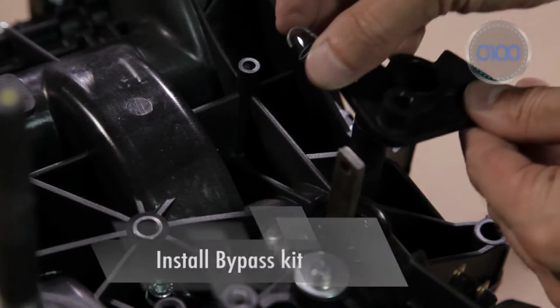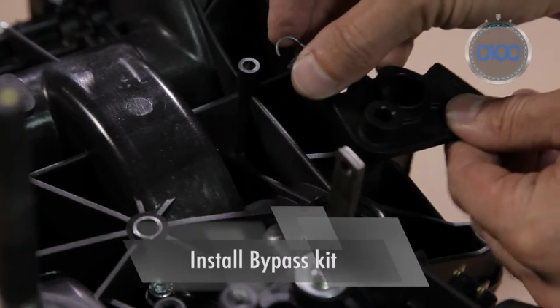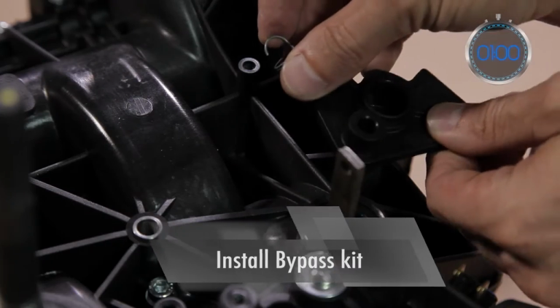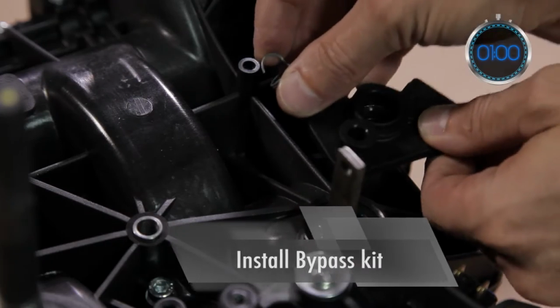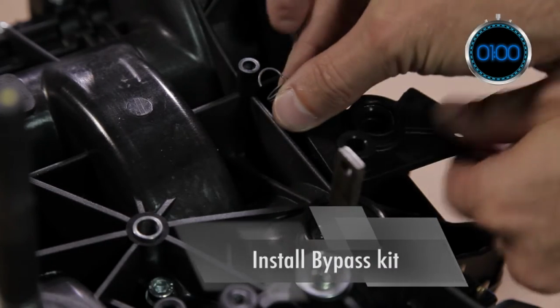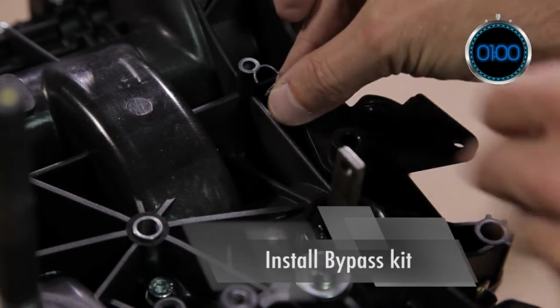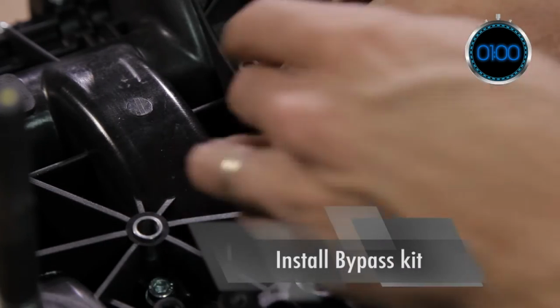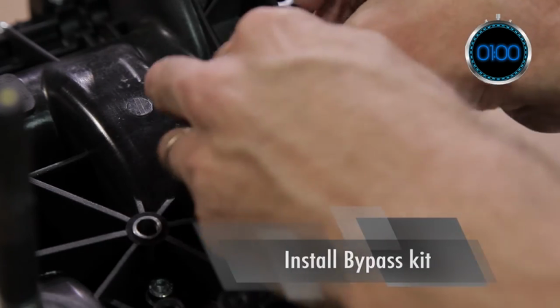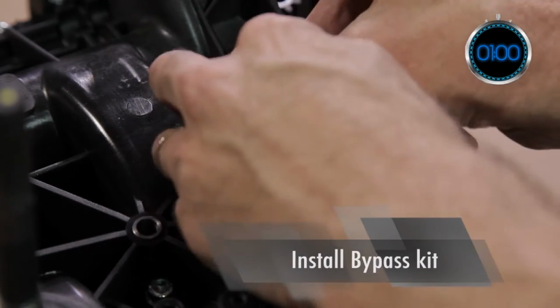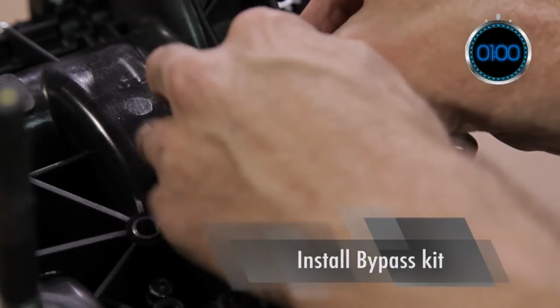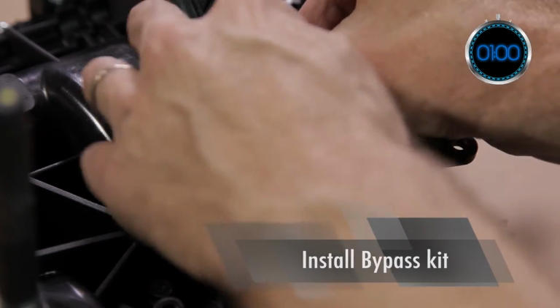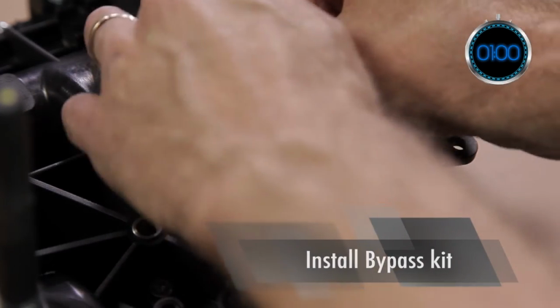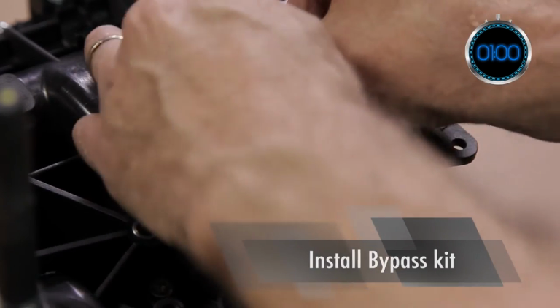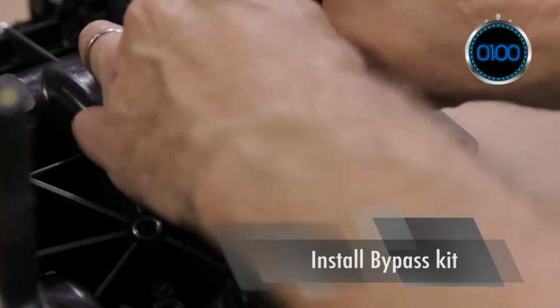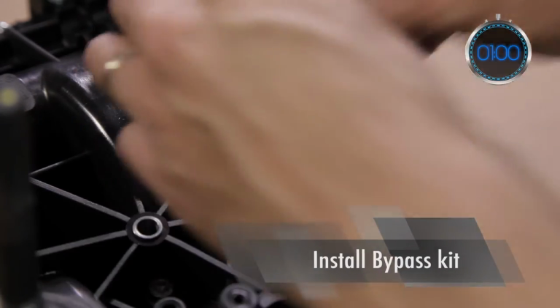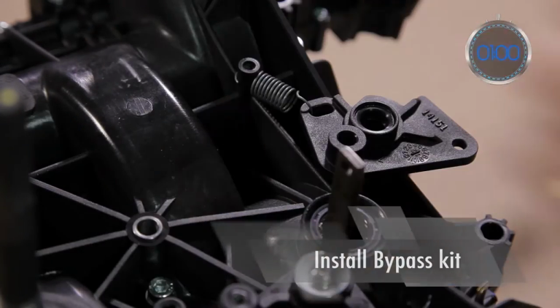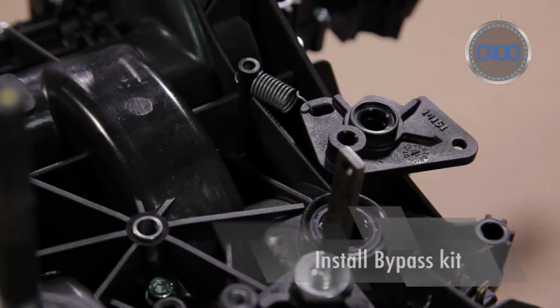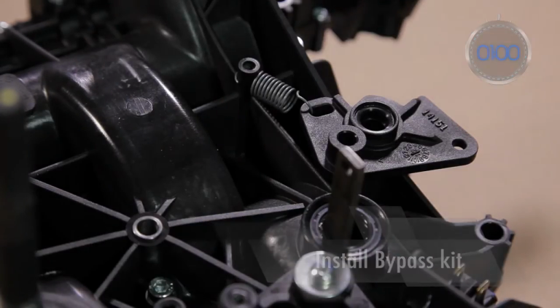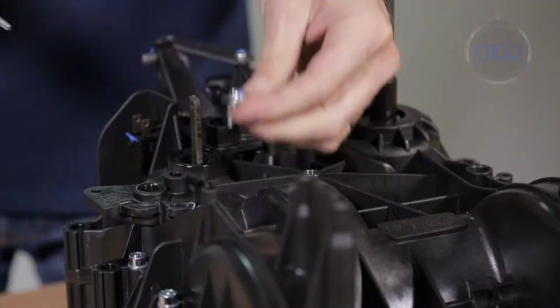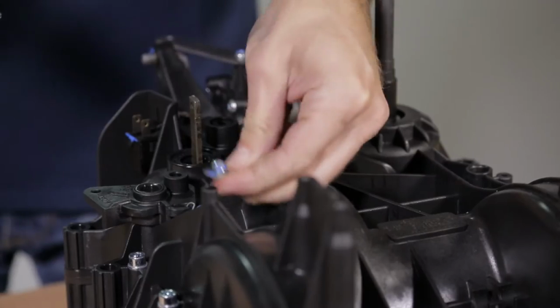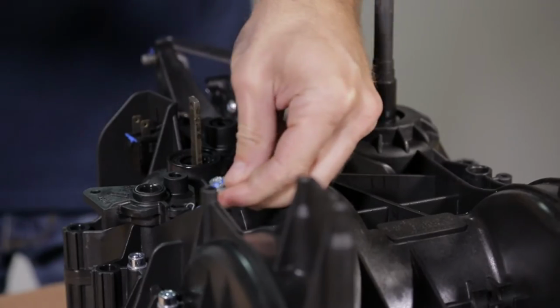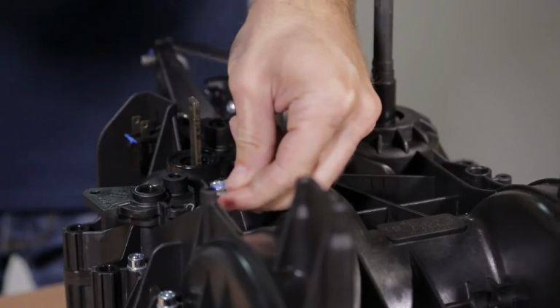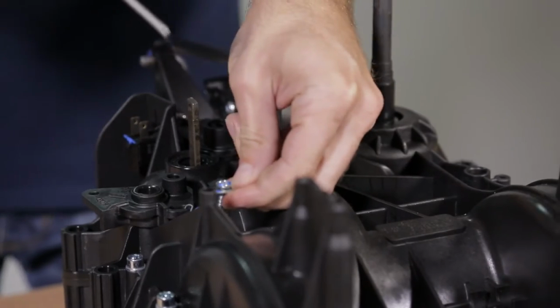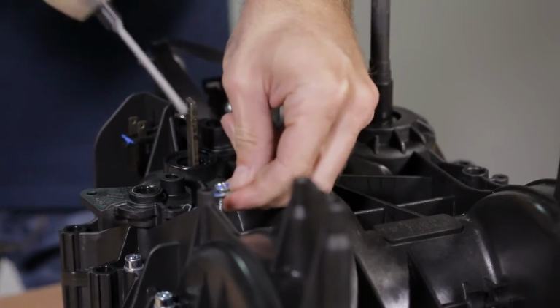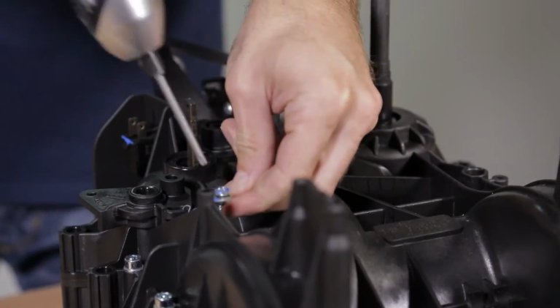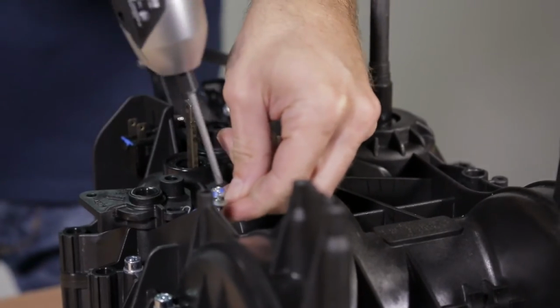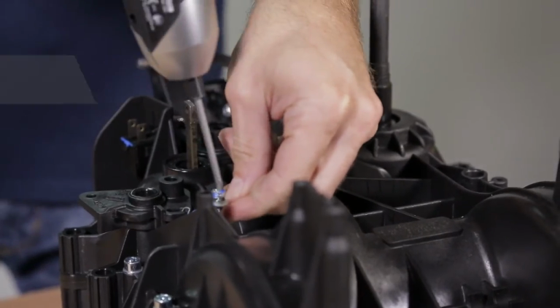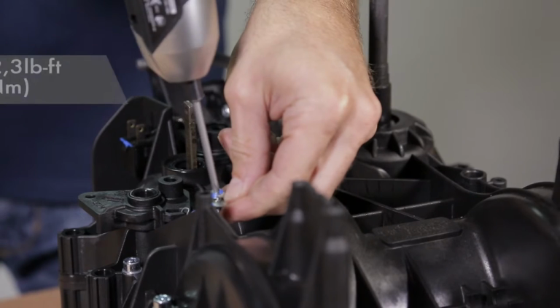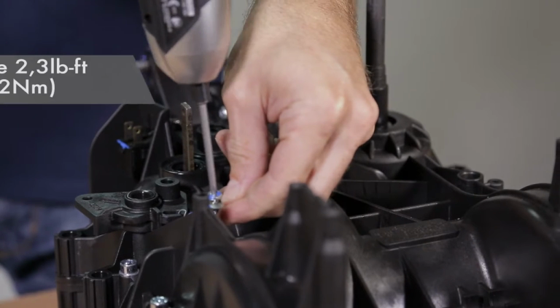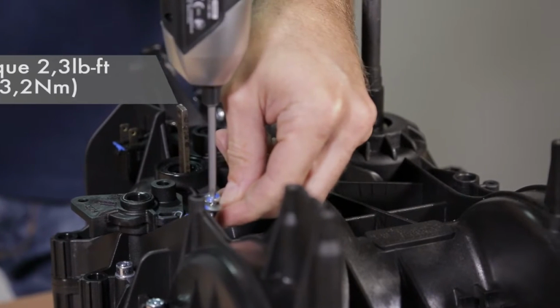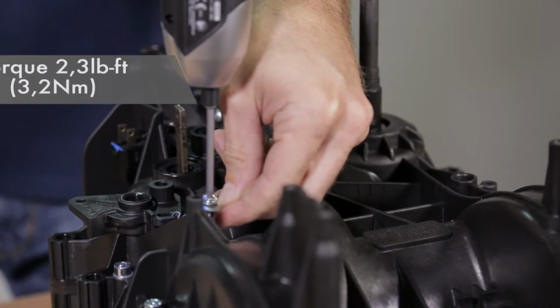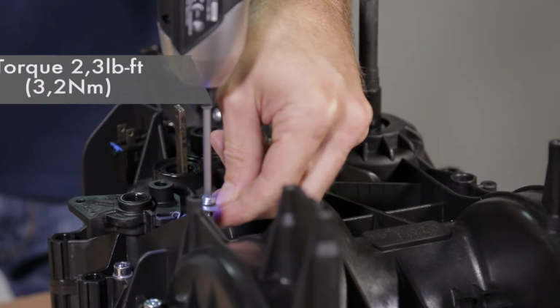When installing the bypass lever and its spring, make sure that the lever is properly positioned and free in rotation.